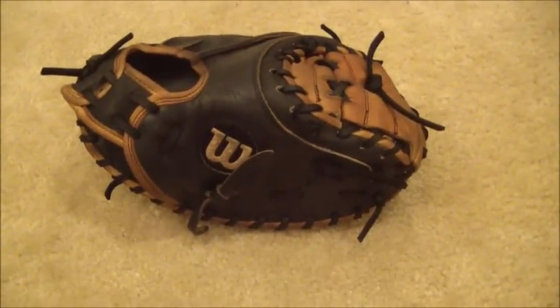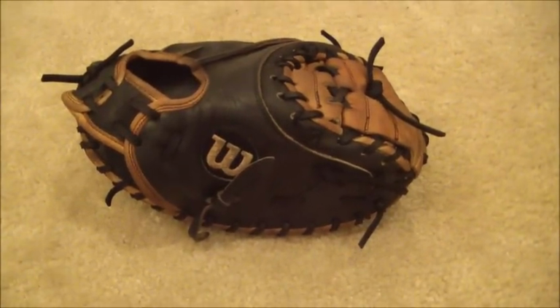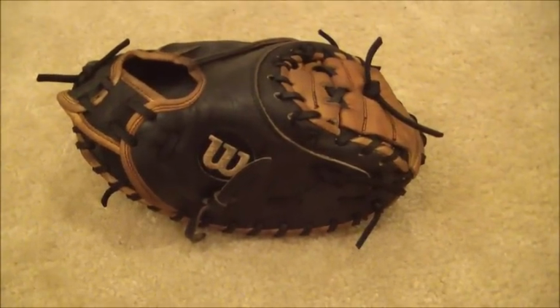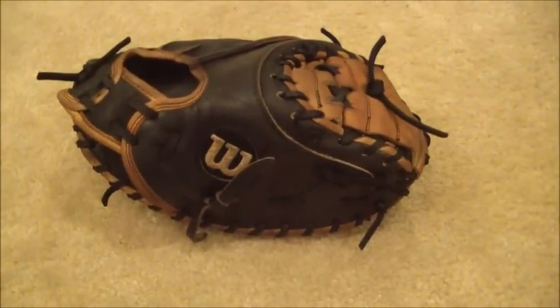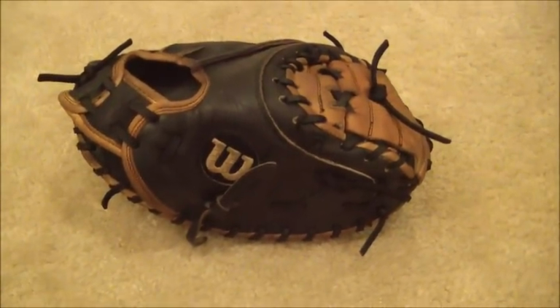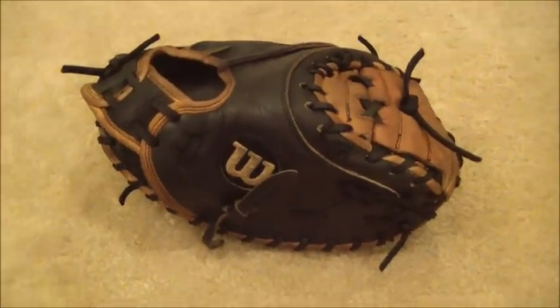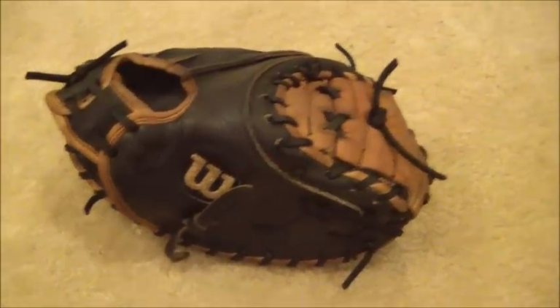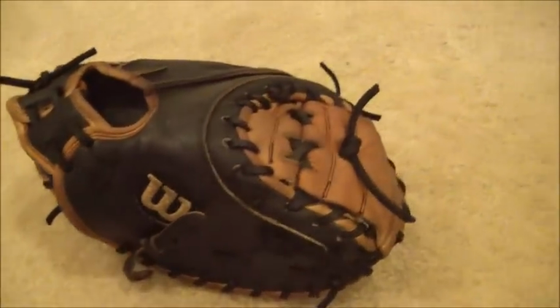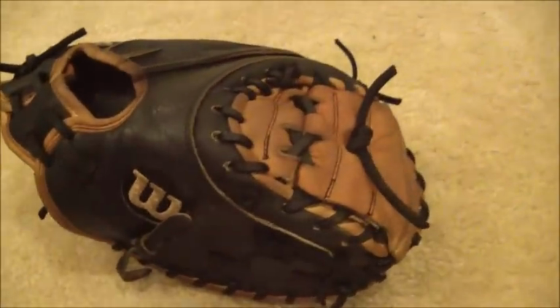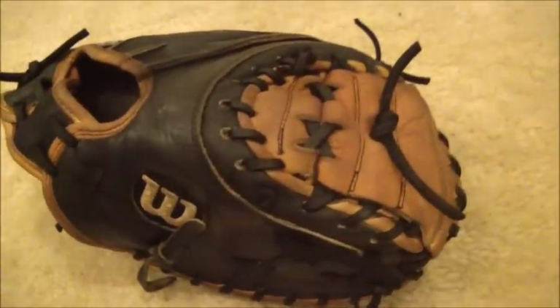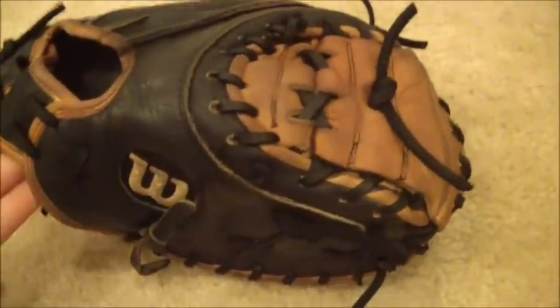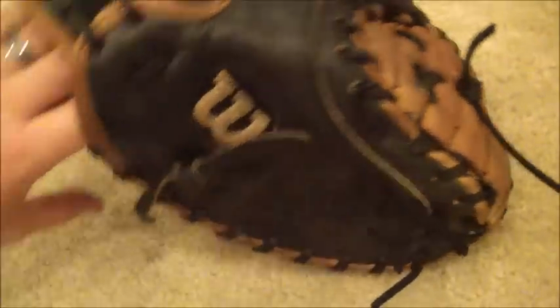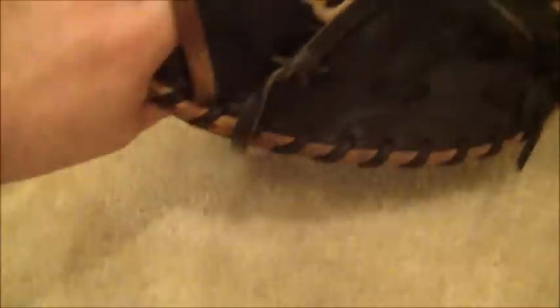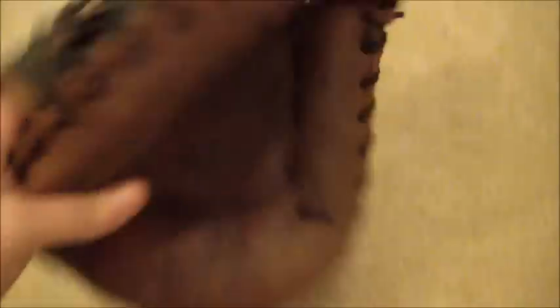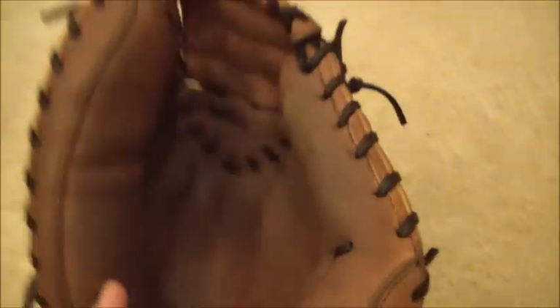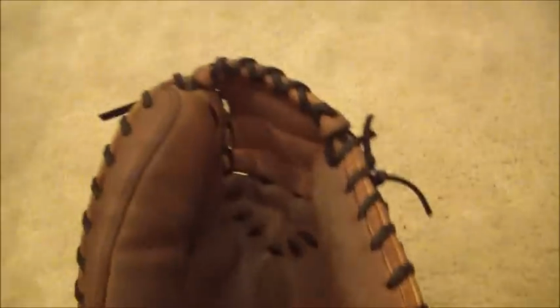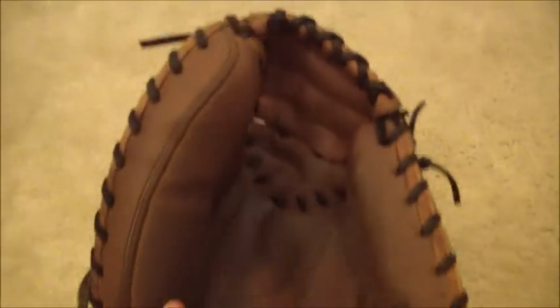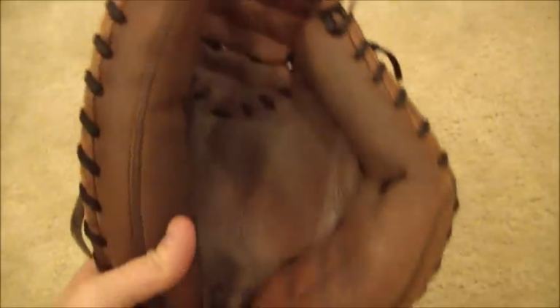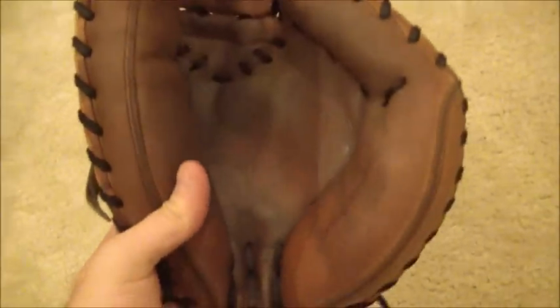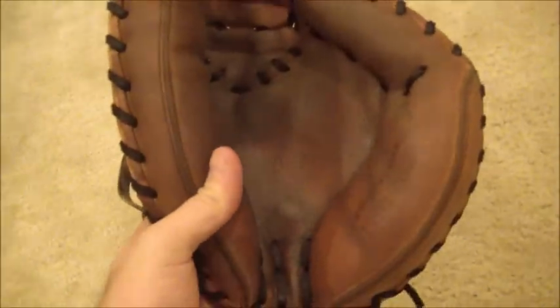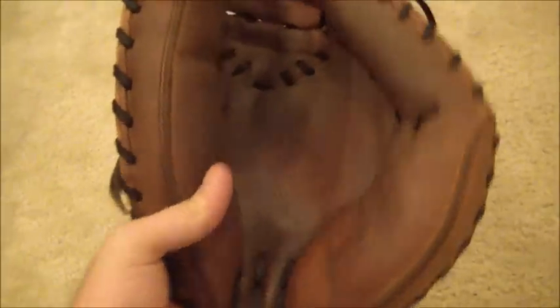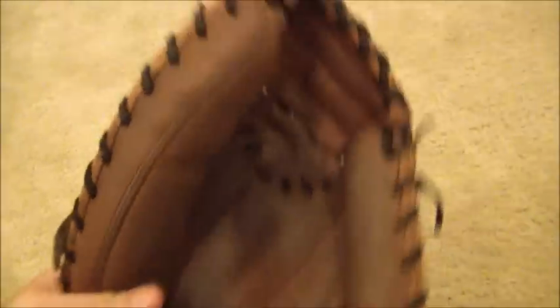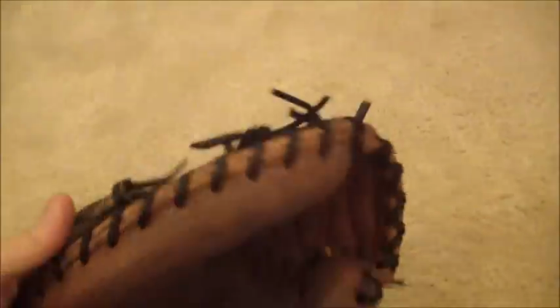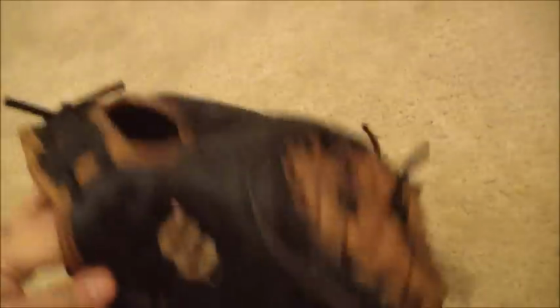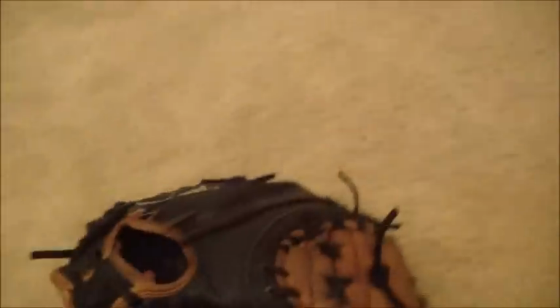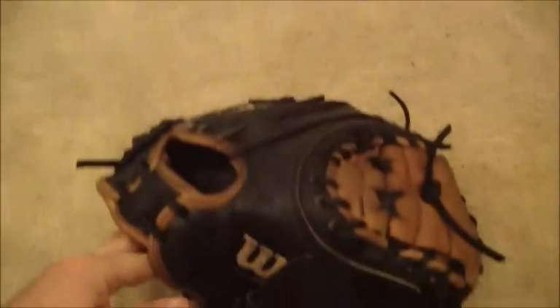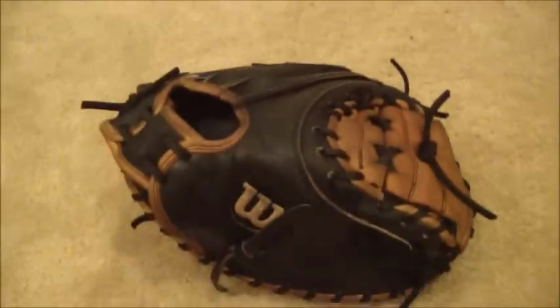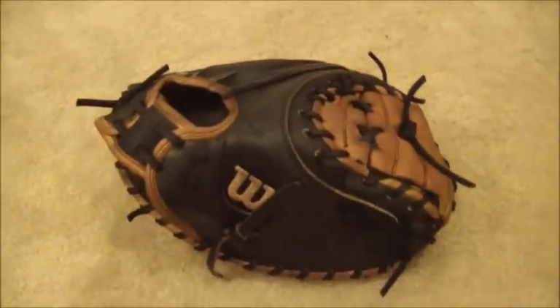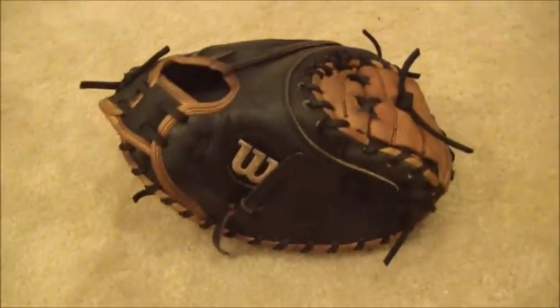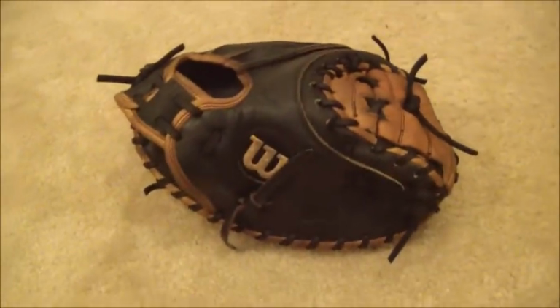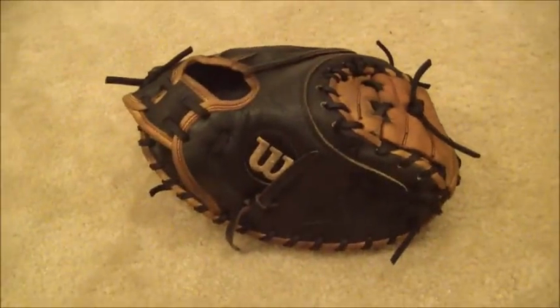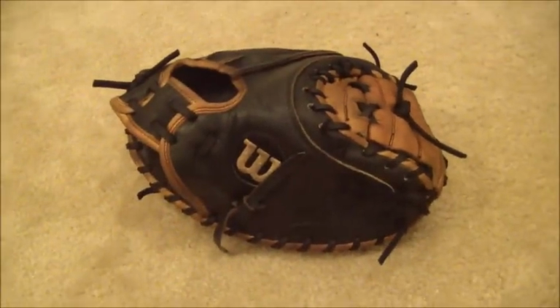If you have any questions in regards to gloves and or glove relacing, feel free to contact me through my website at www.gloverlace.com. Thanks a lot guys, bye bye.